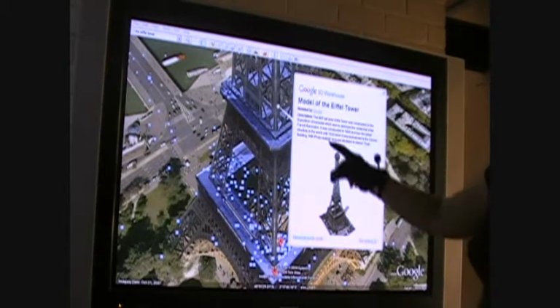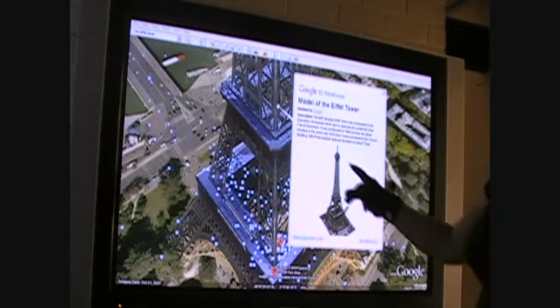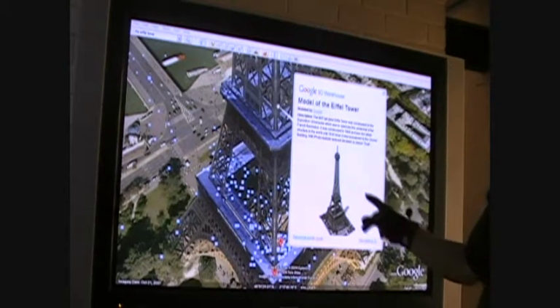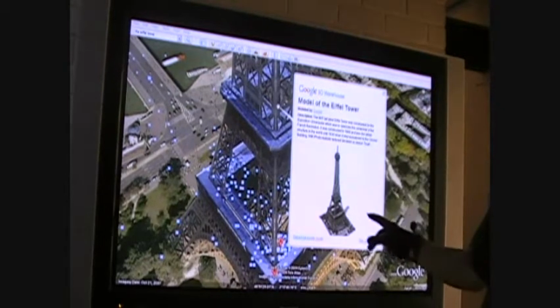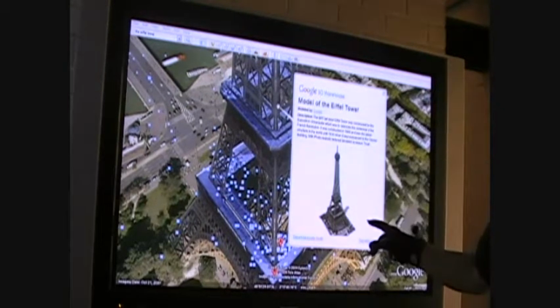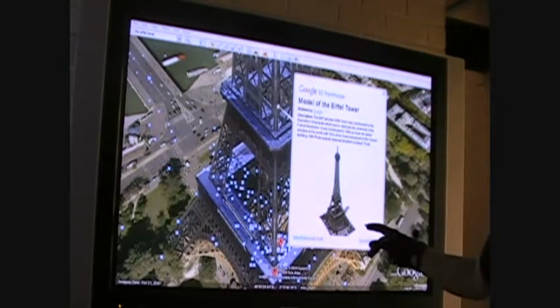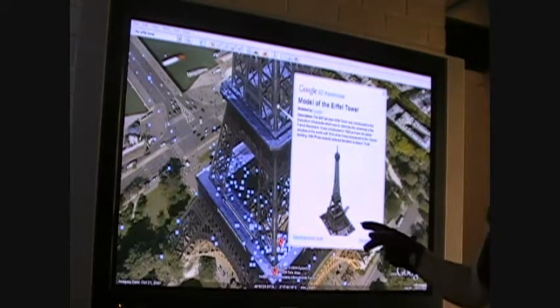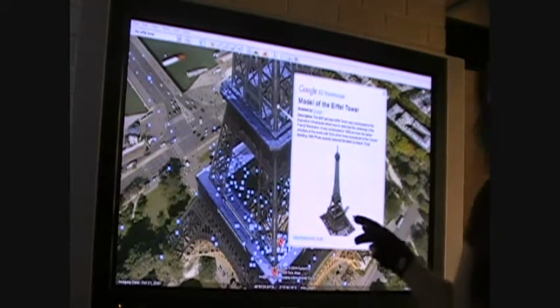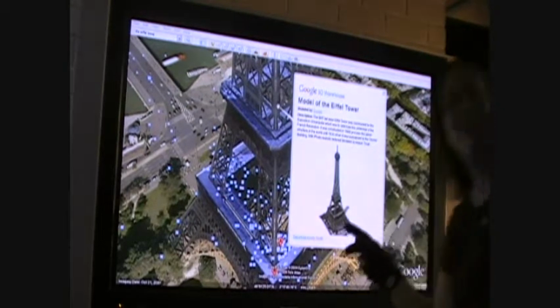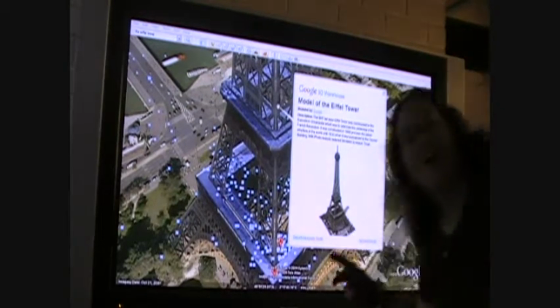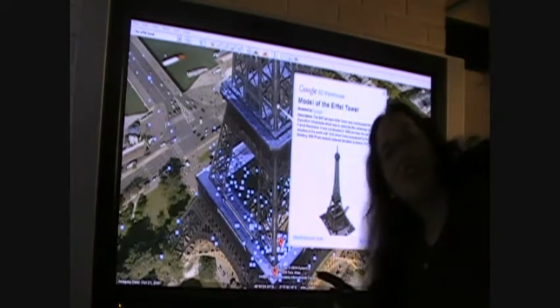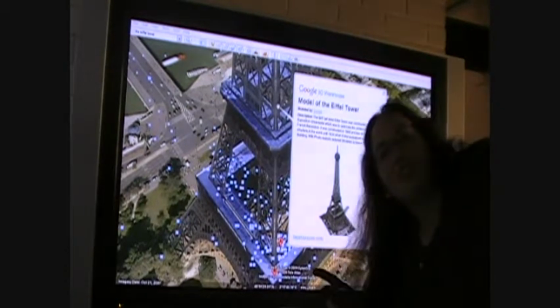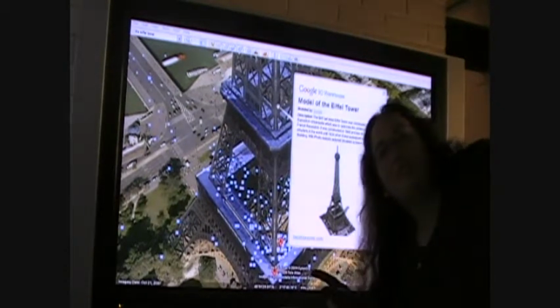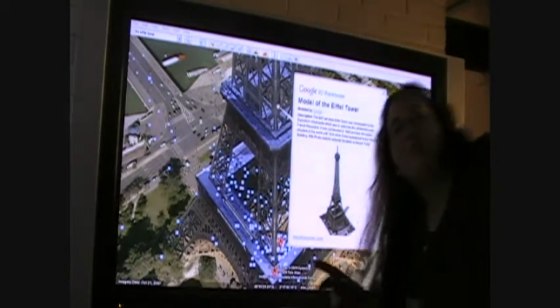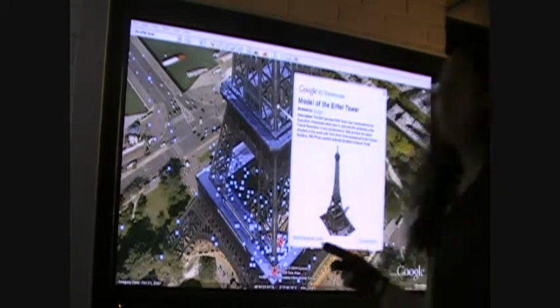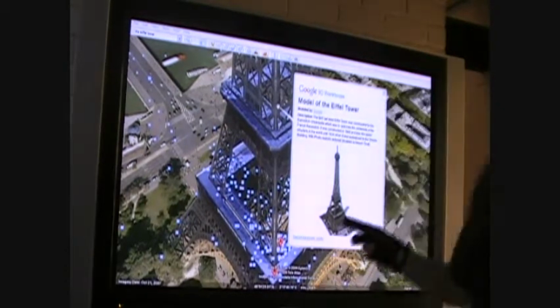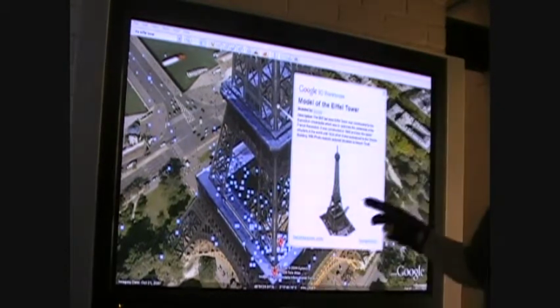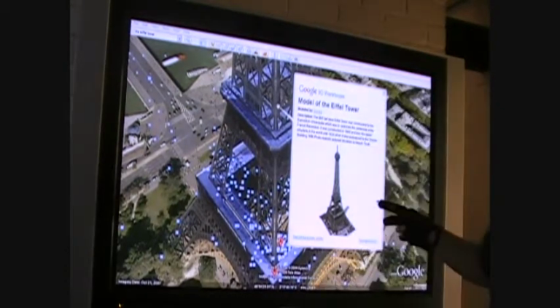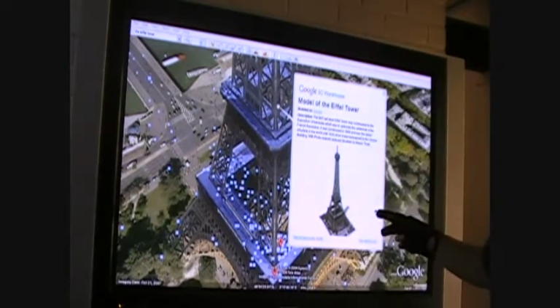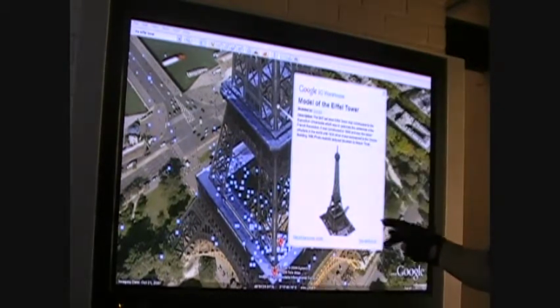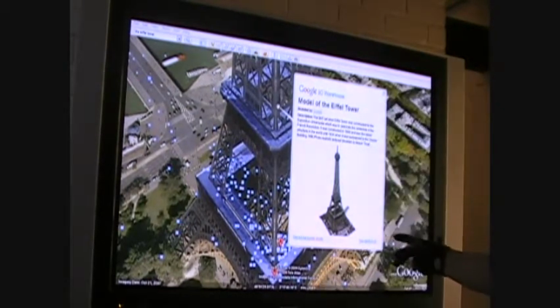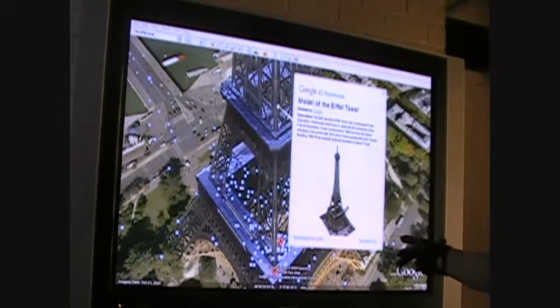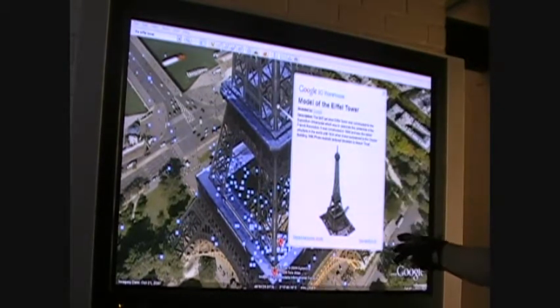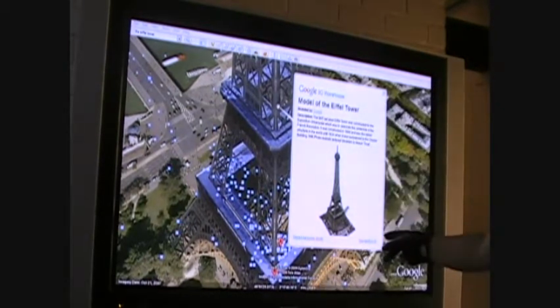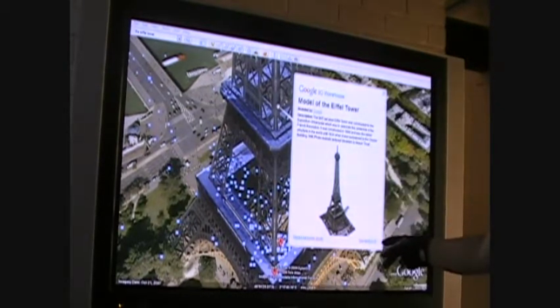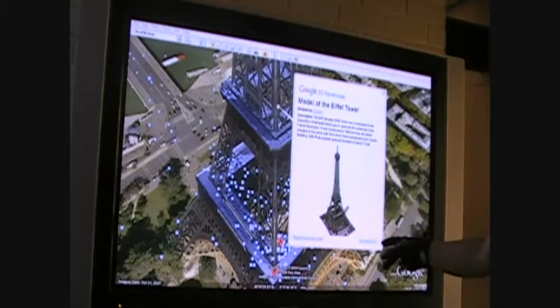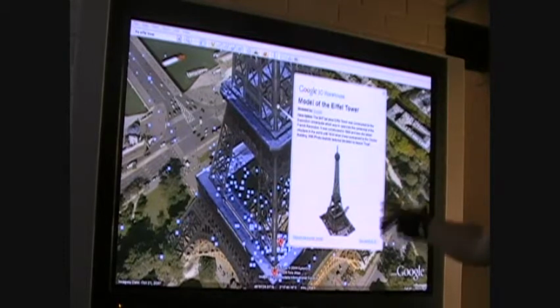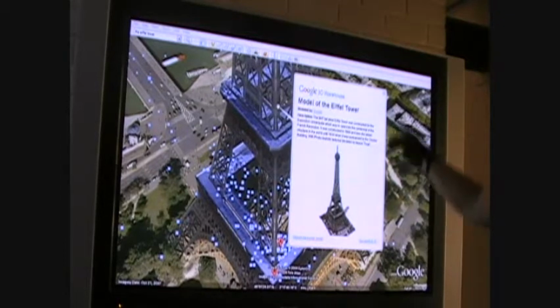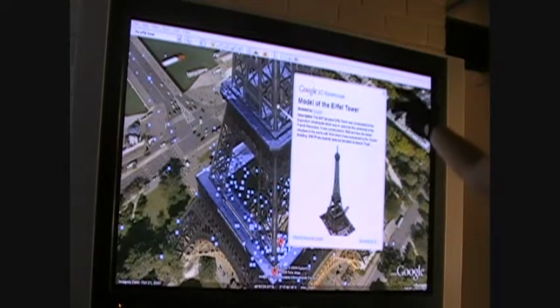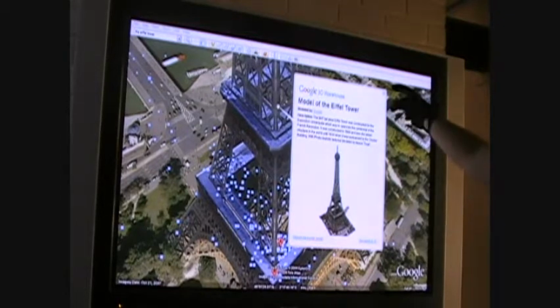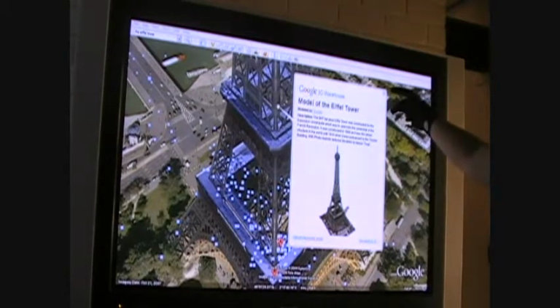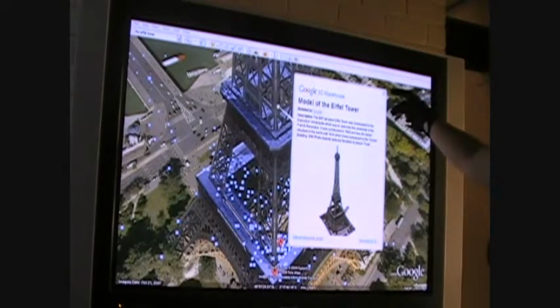Modeled by Google. Awesome. From World in 3D. Very cool.